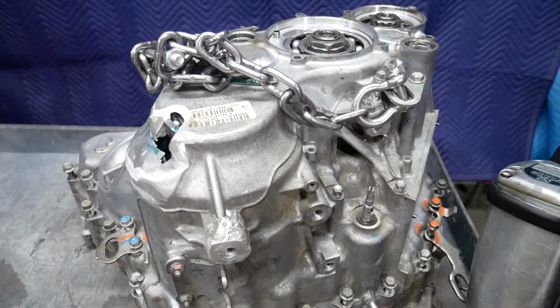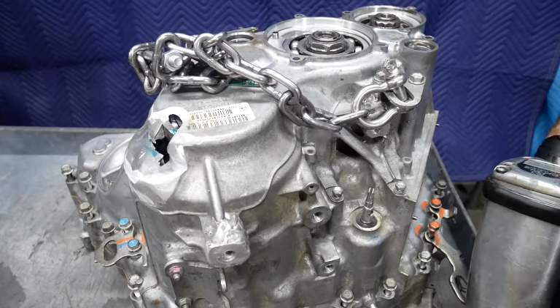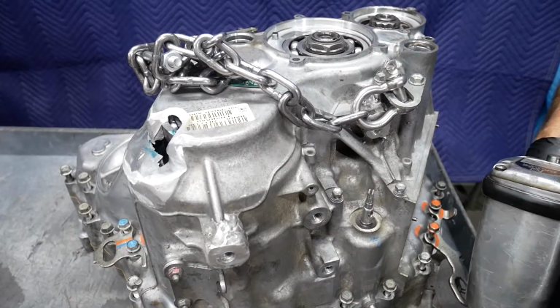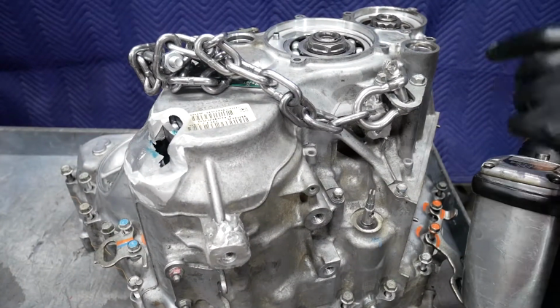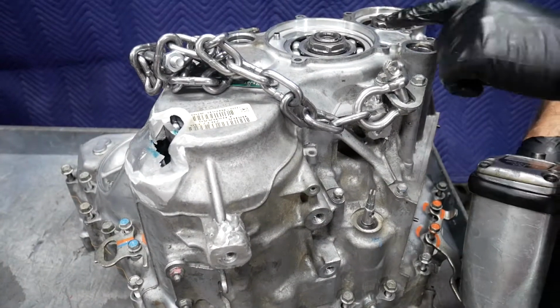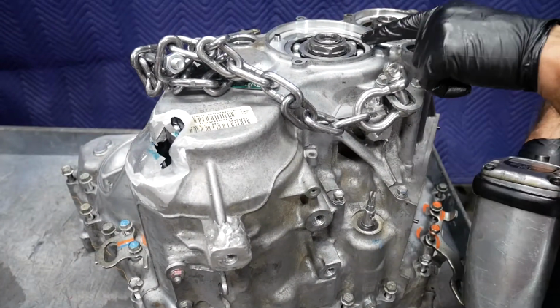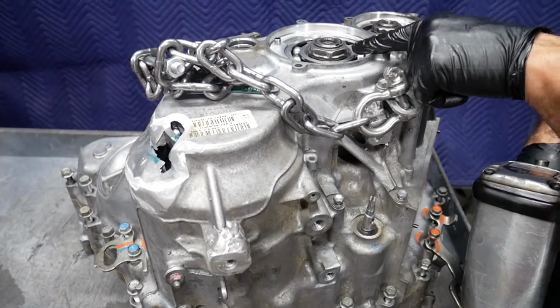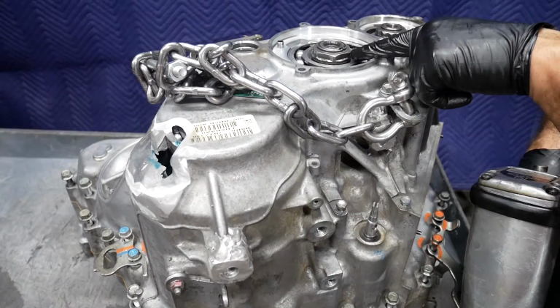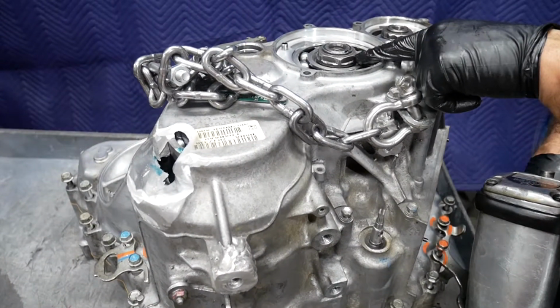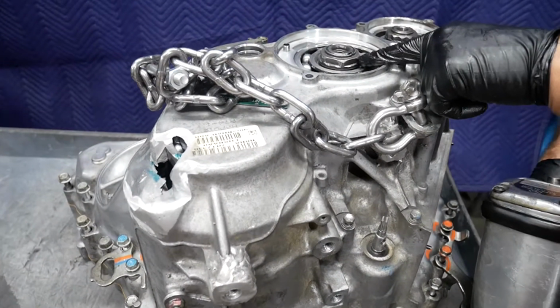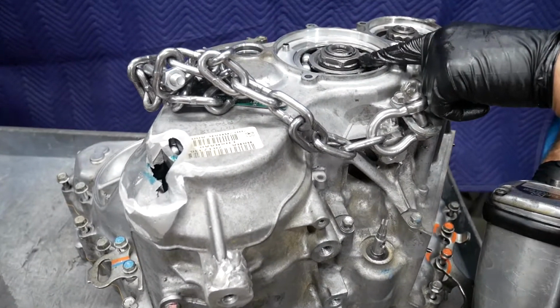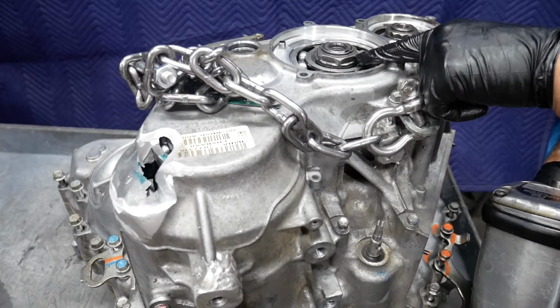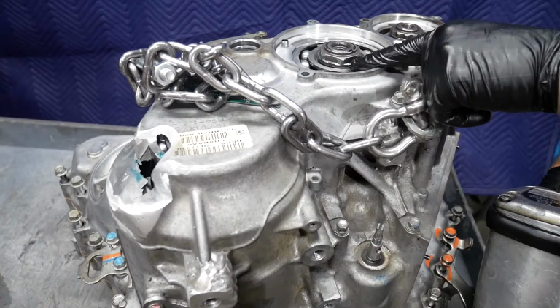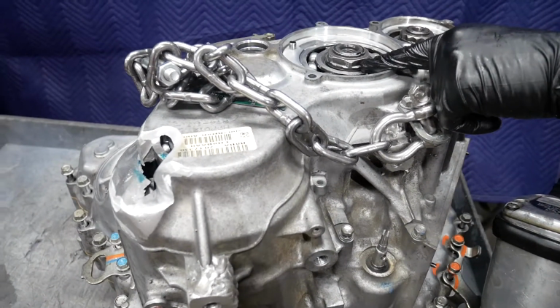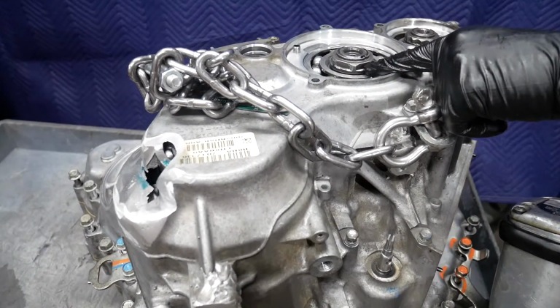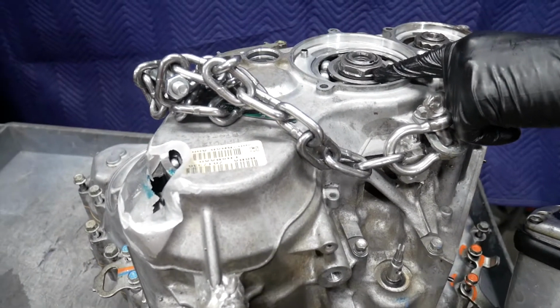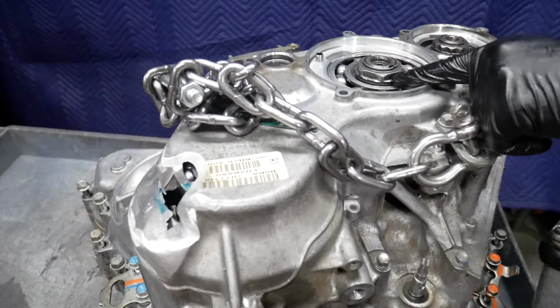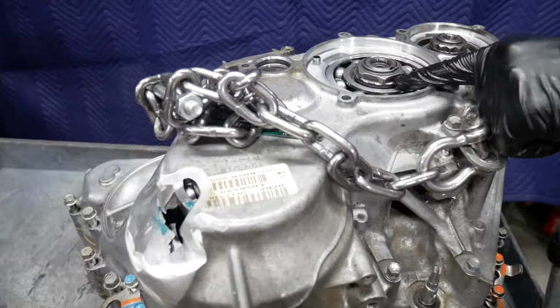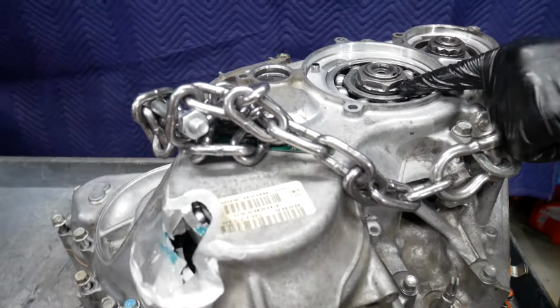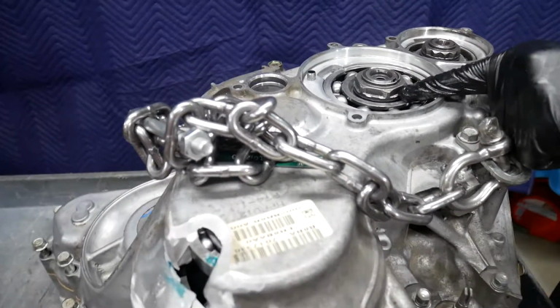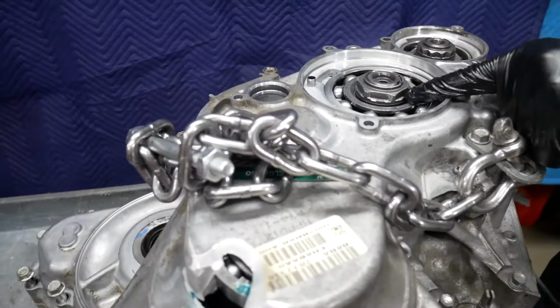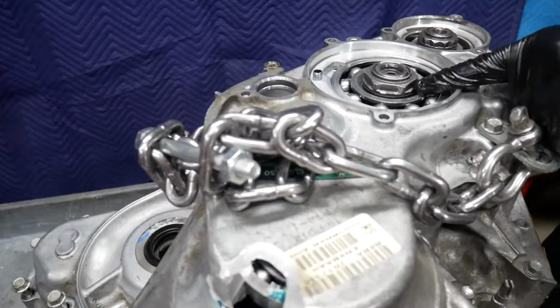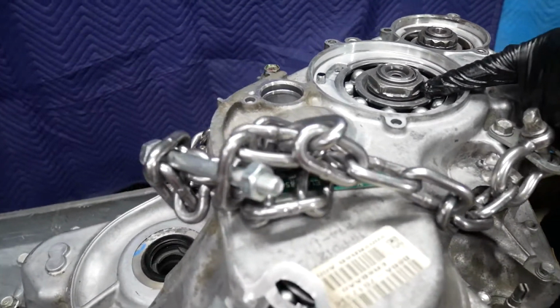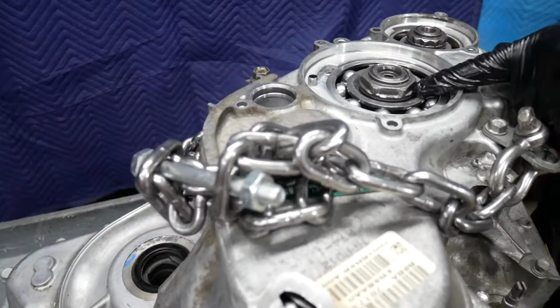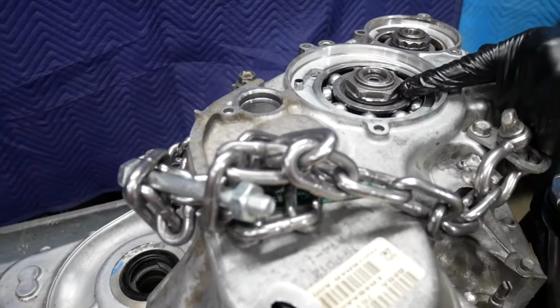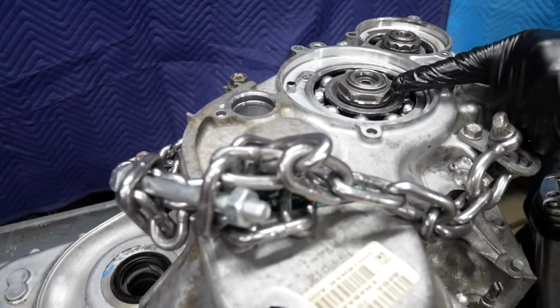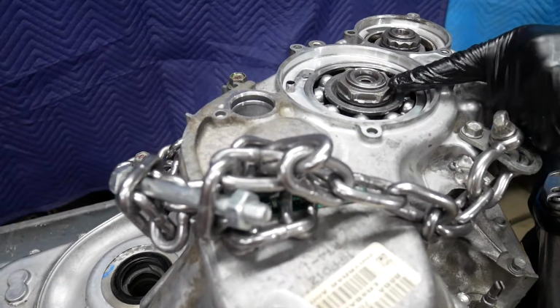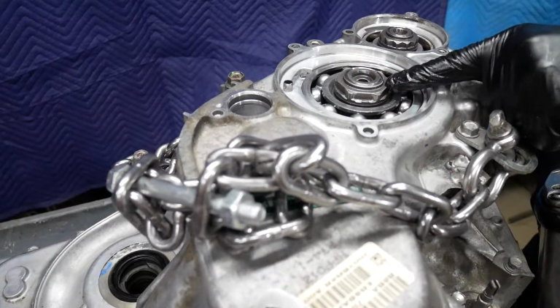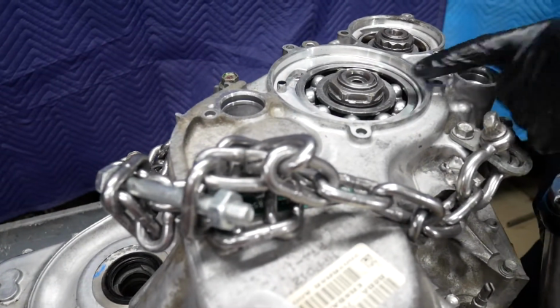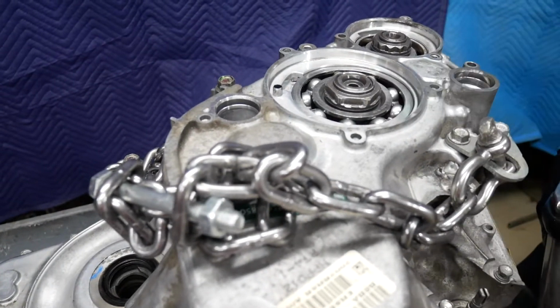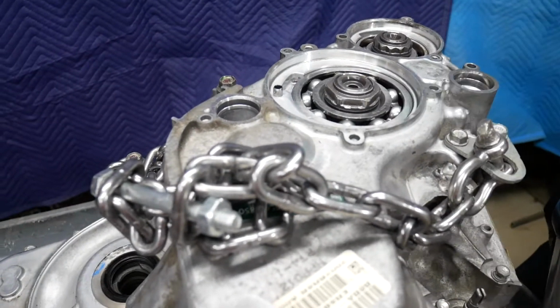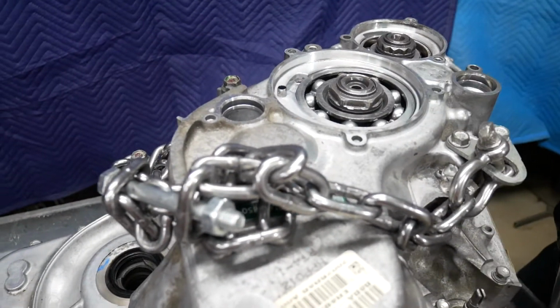Here we're going to go ahead and use a three-quarter-inch impact and our 41 millimeter six-point socket to remove this nut.